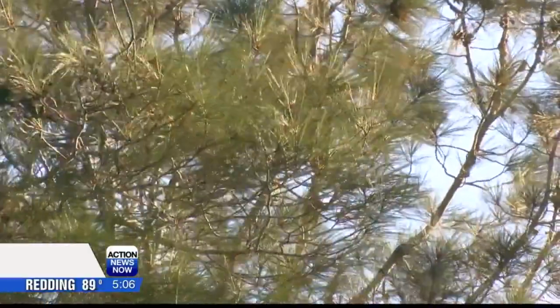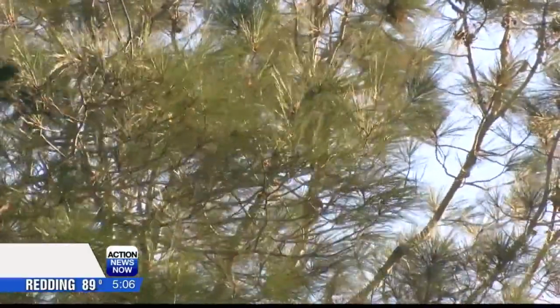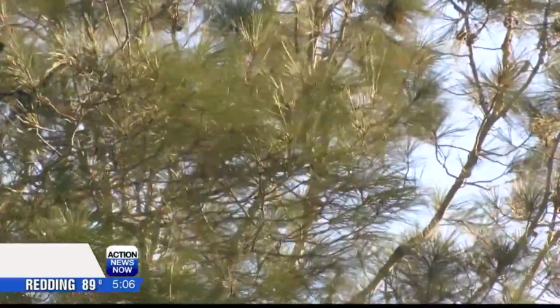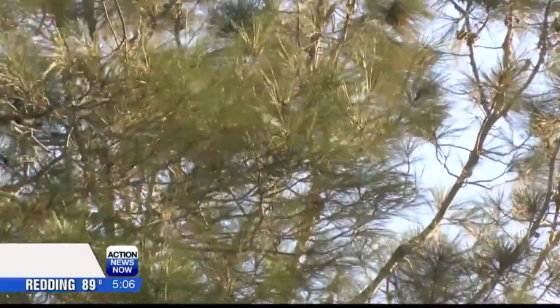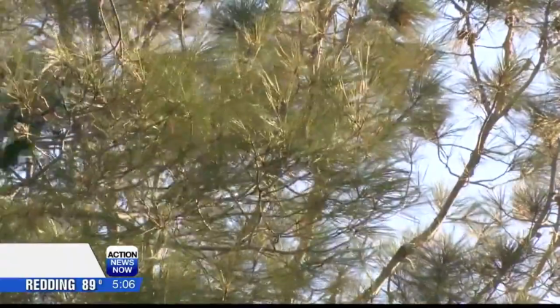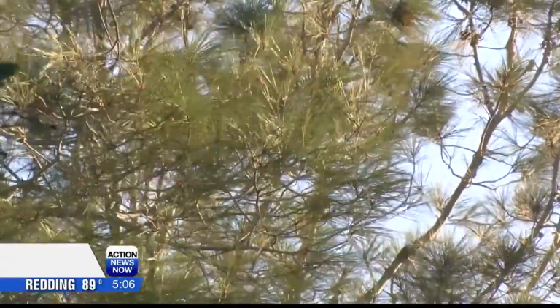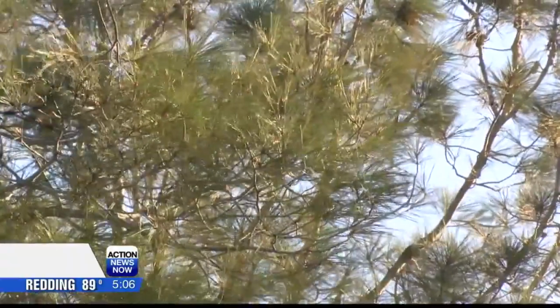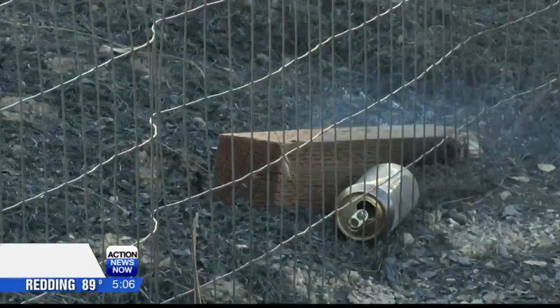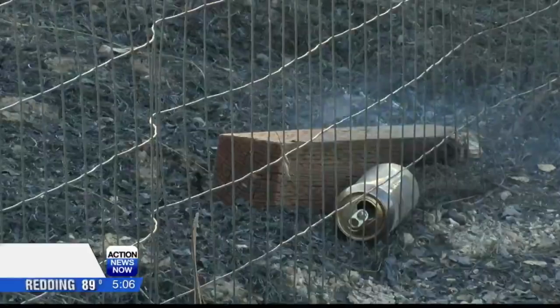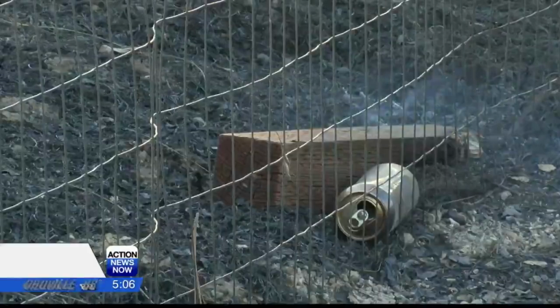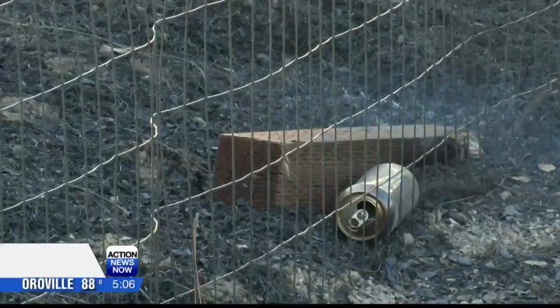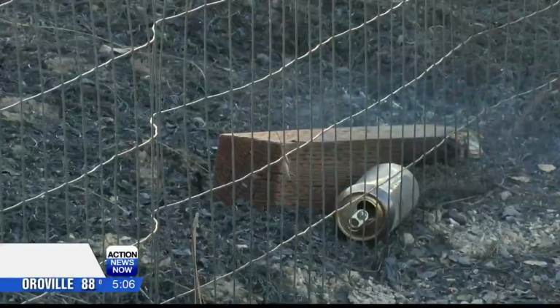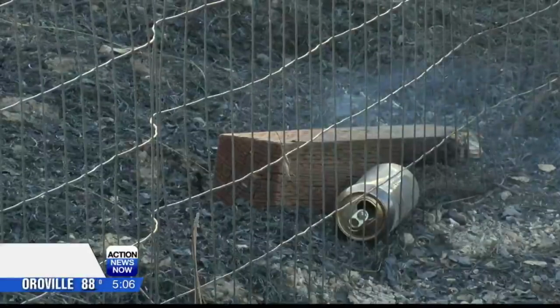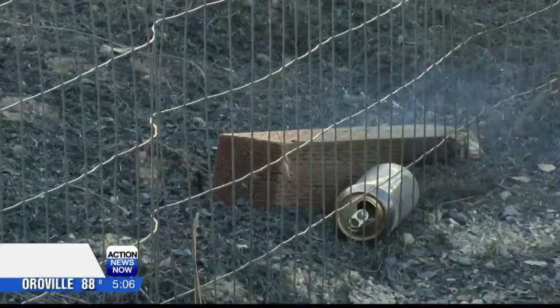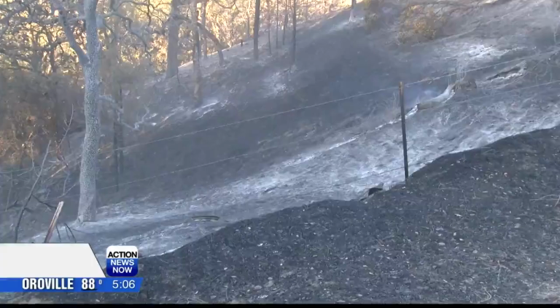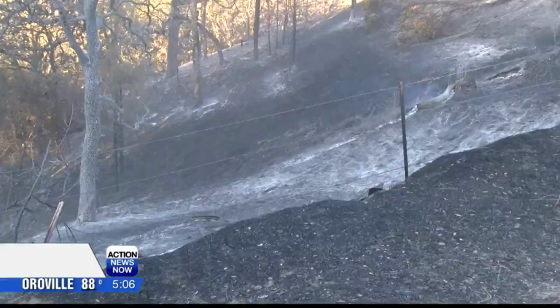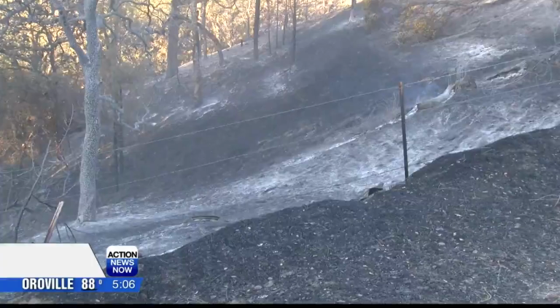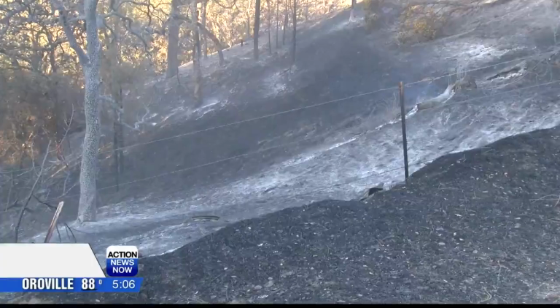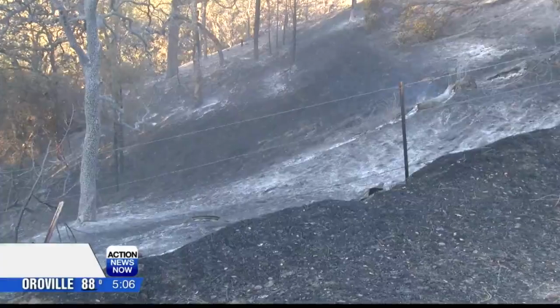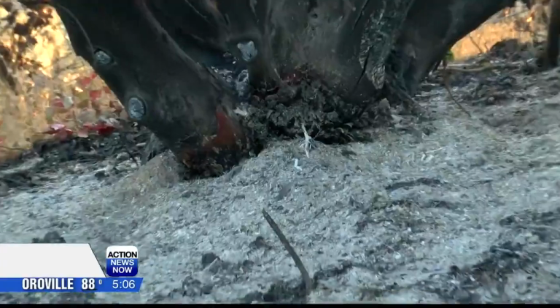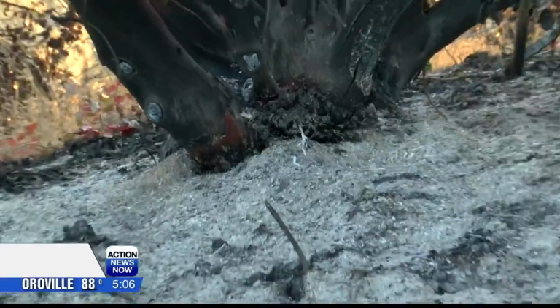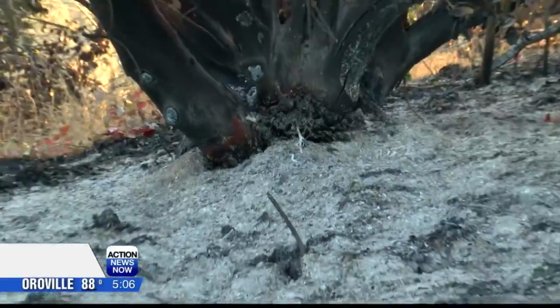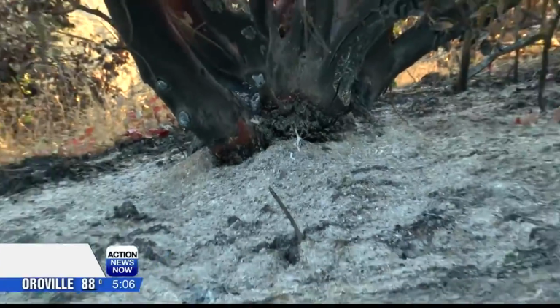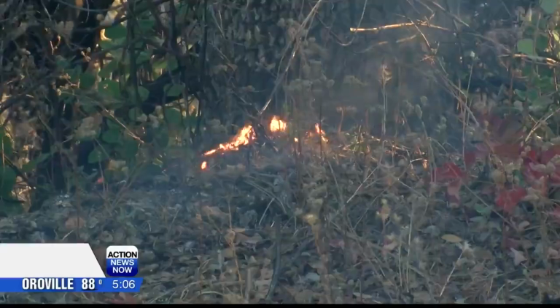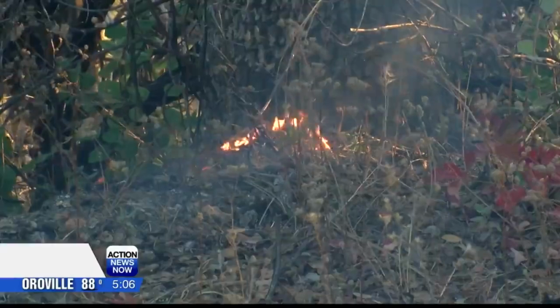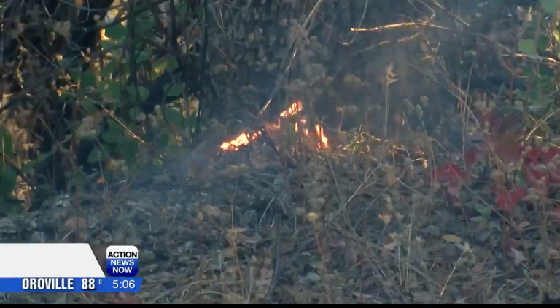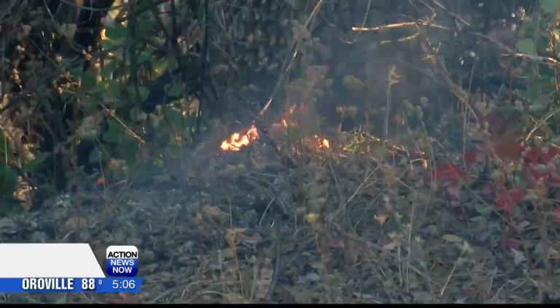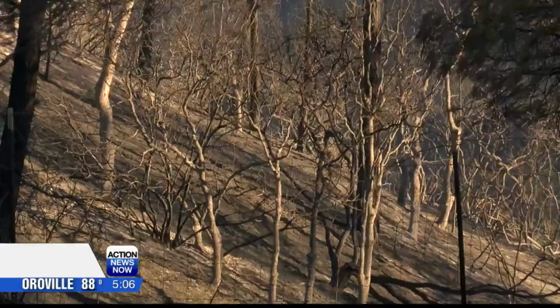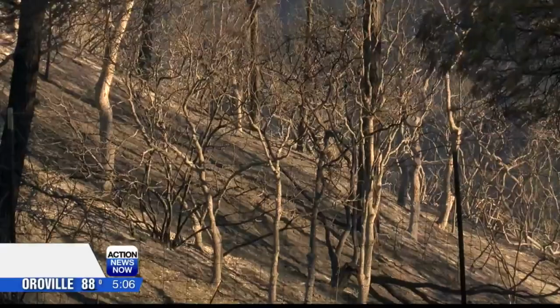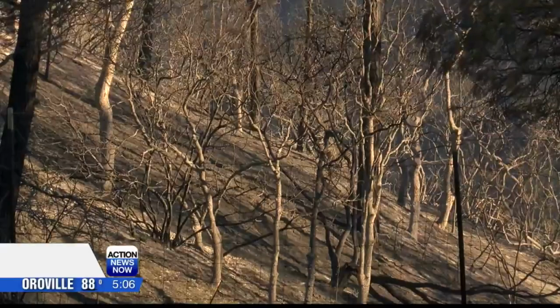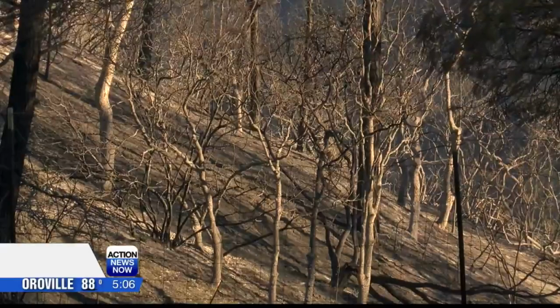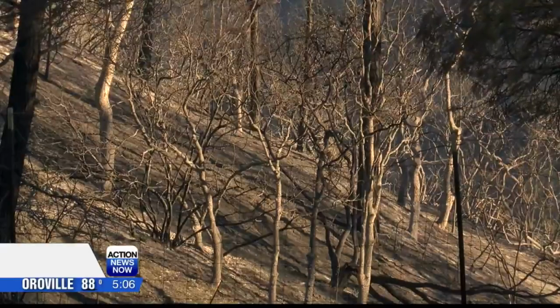Strong overnight winds caused the Rancho Fire to leave behind black fields, white ash, small embers, and burned trees.